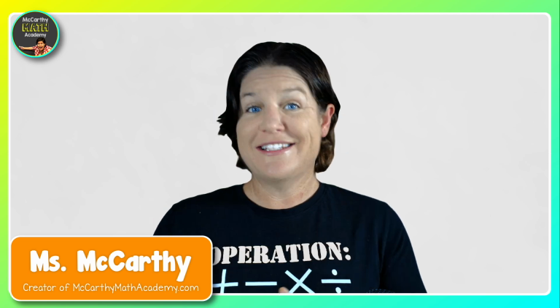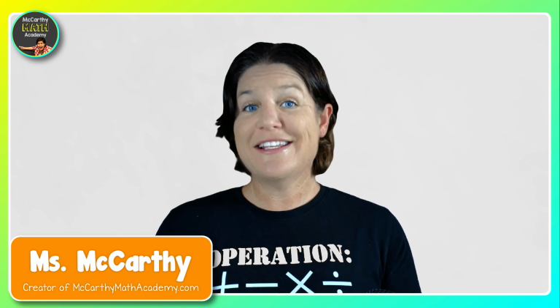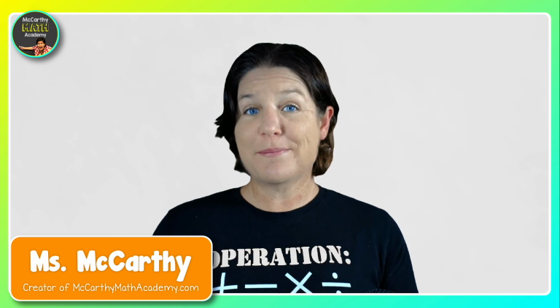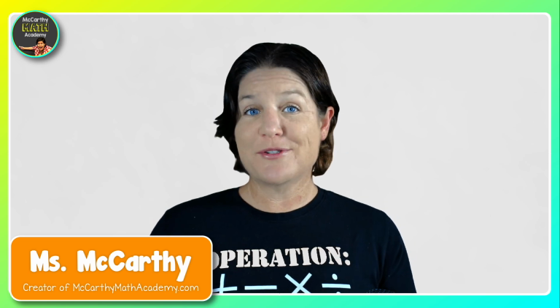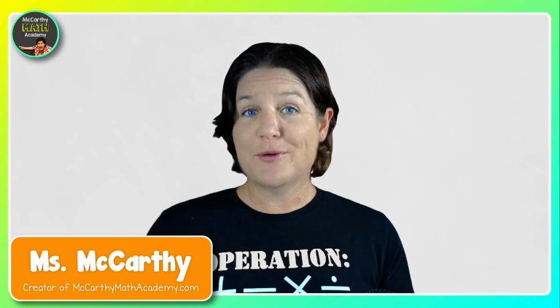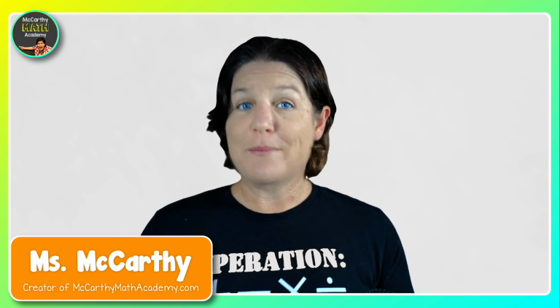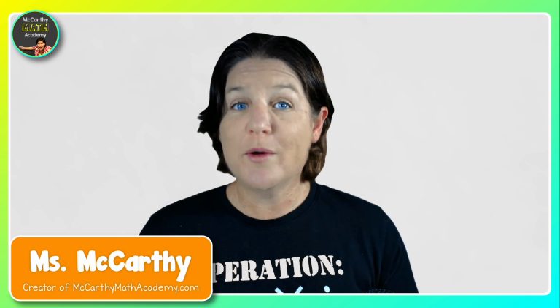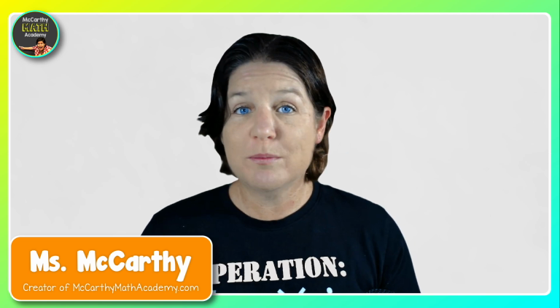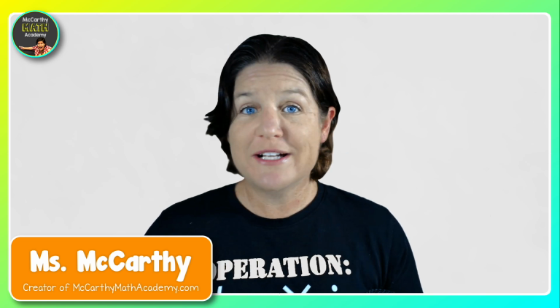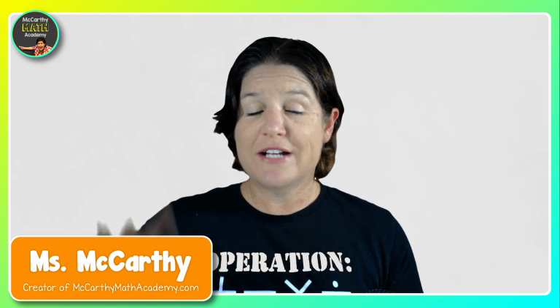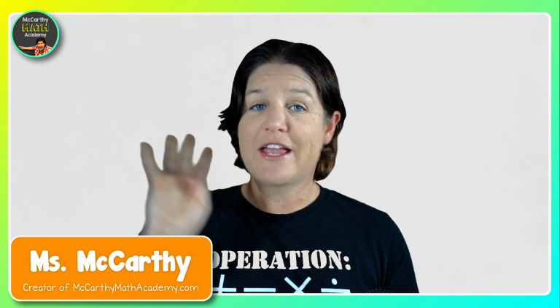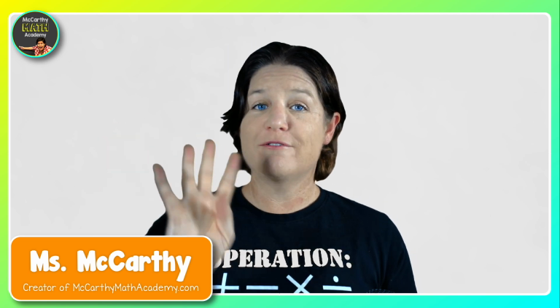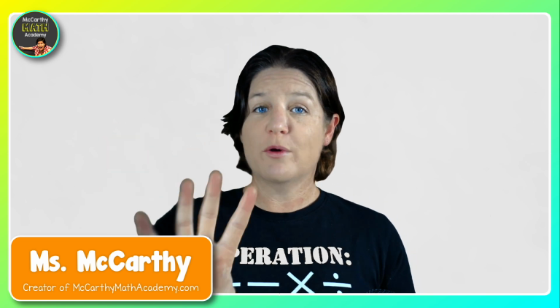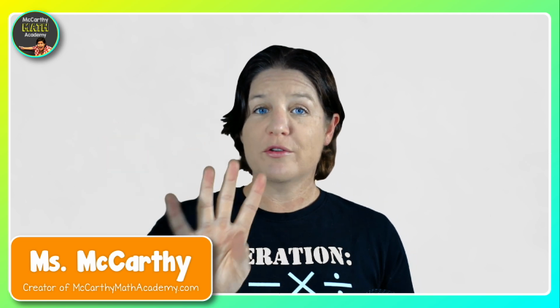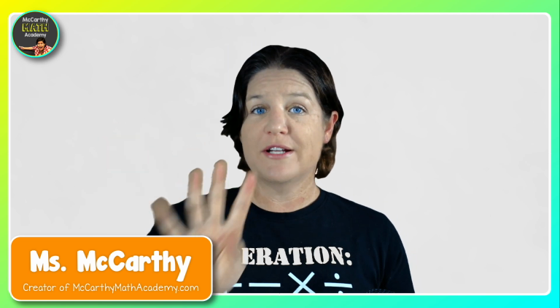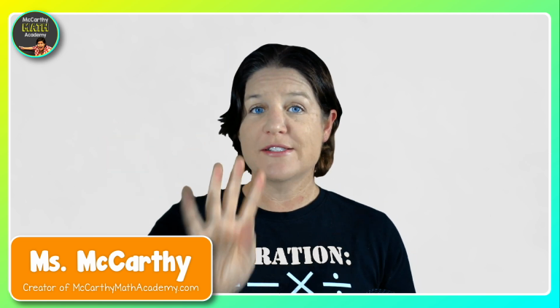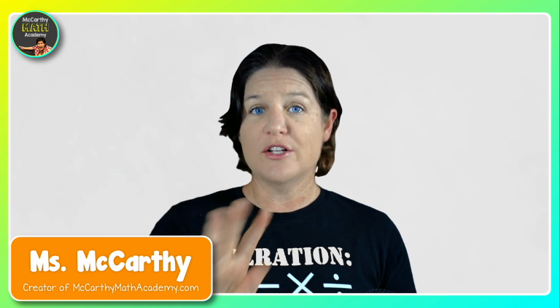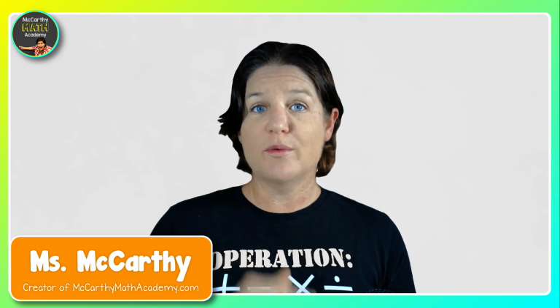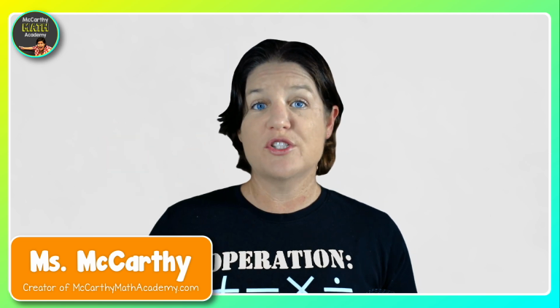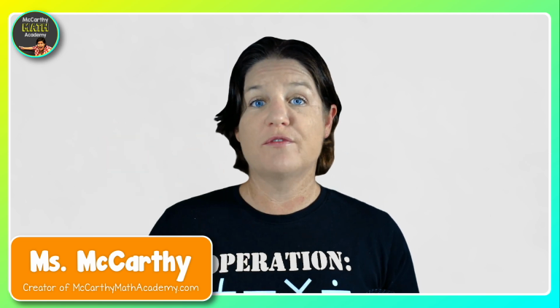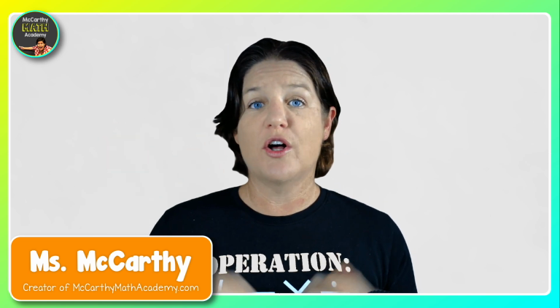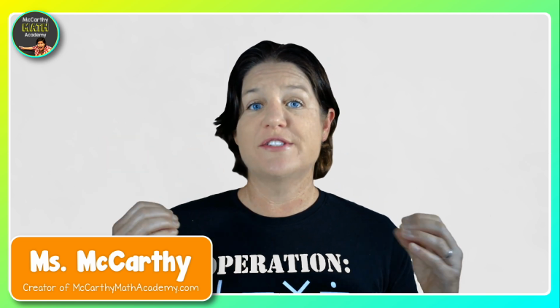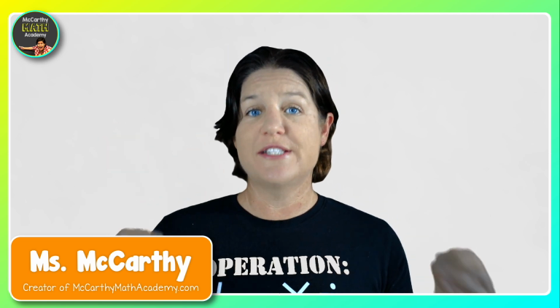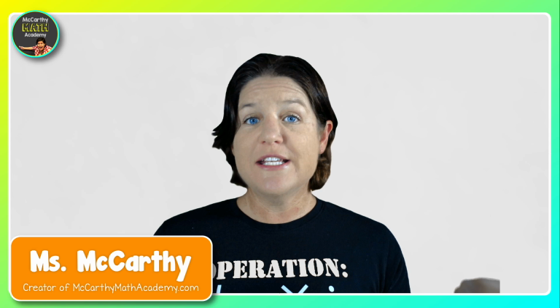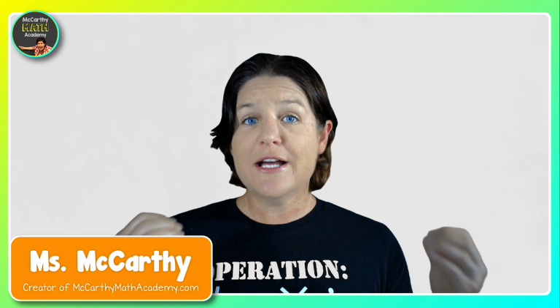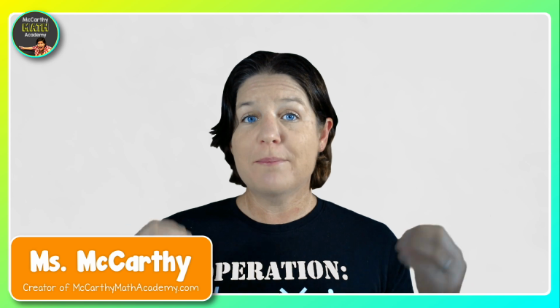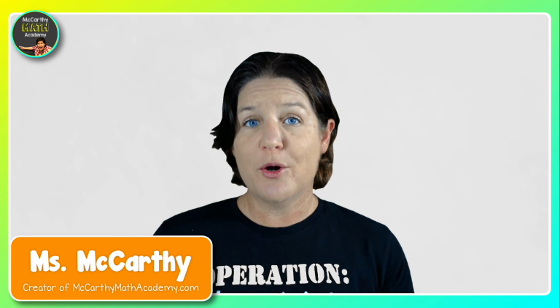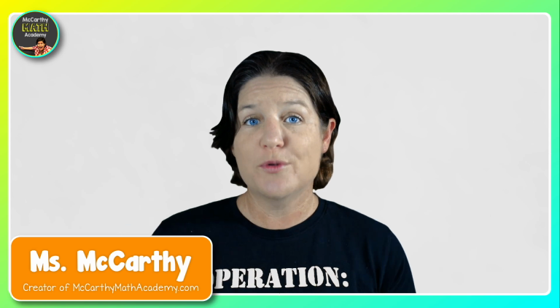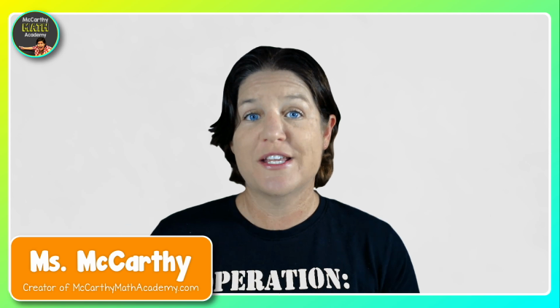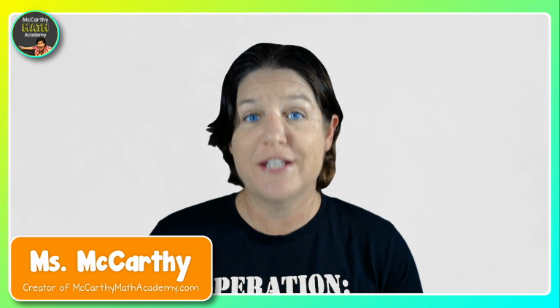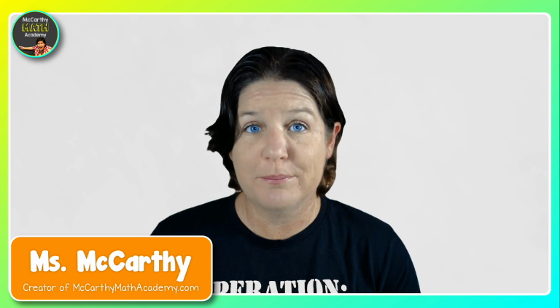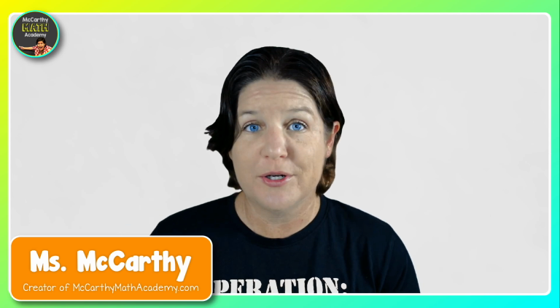In today's episode, I'm going to break down a fourth grade skill, which involves decomposing numbers.